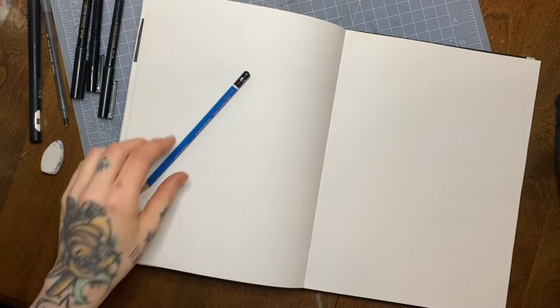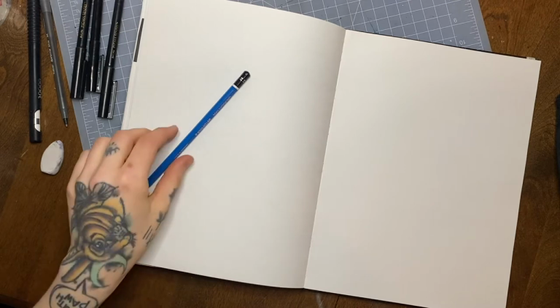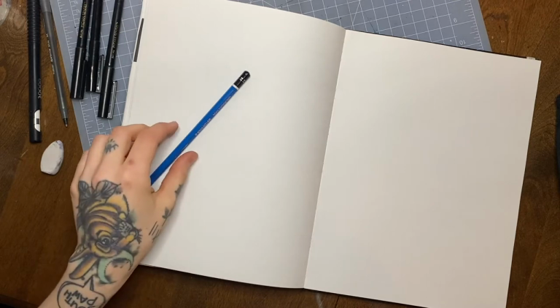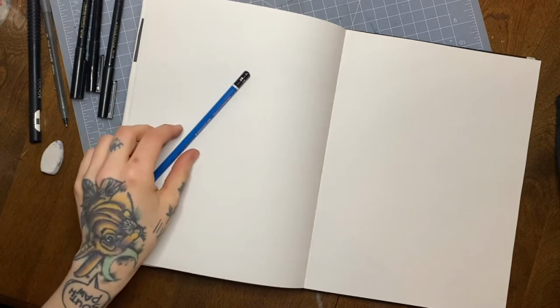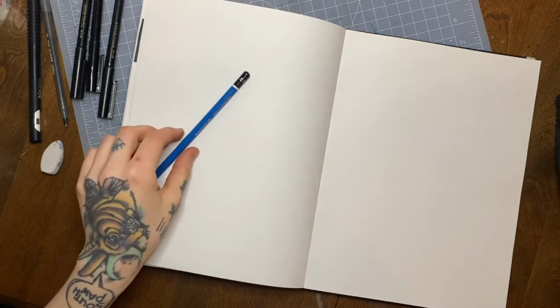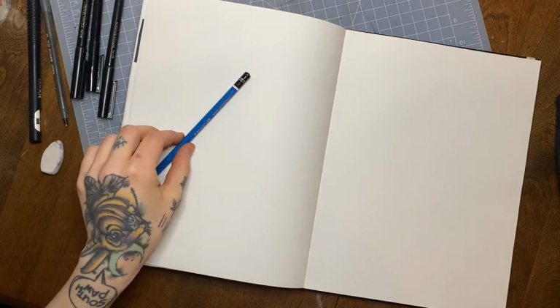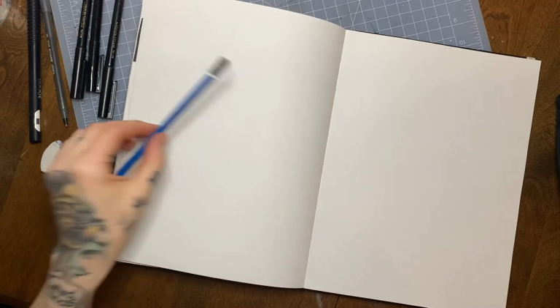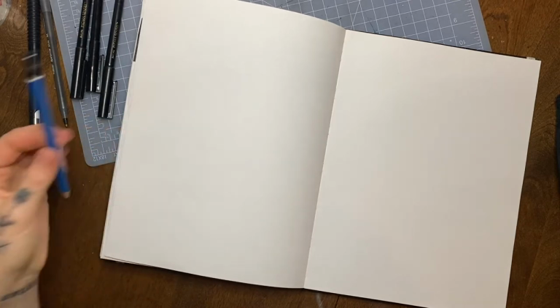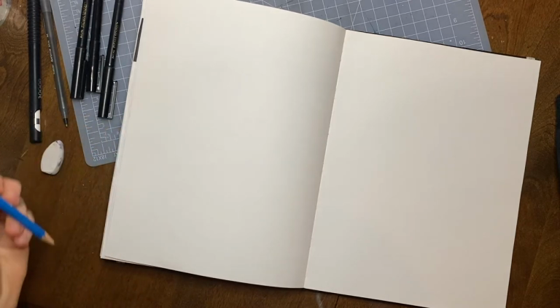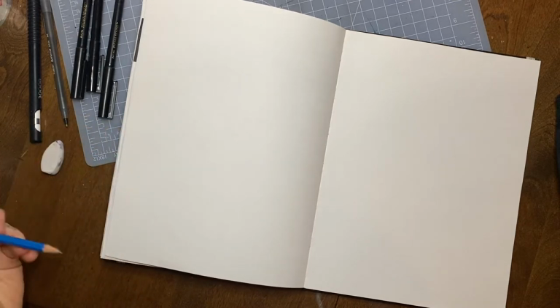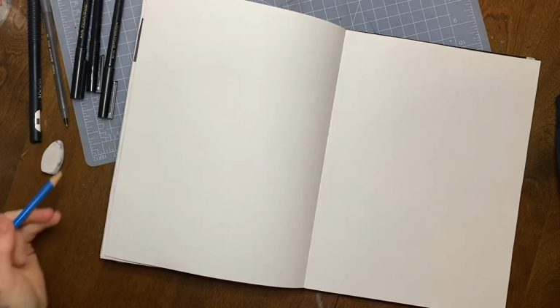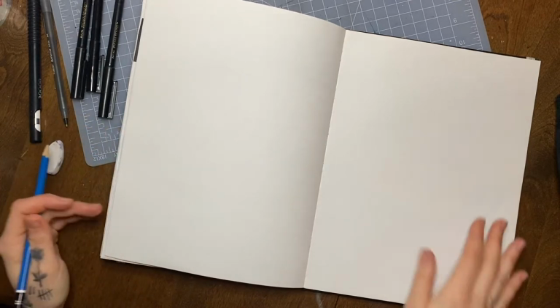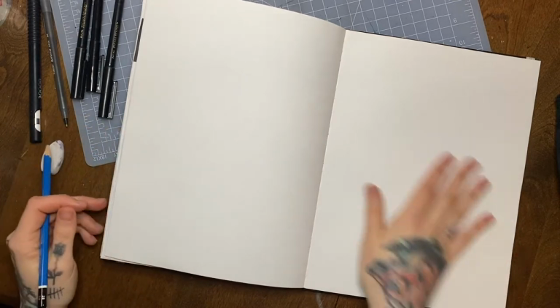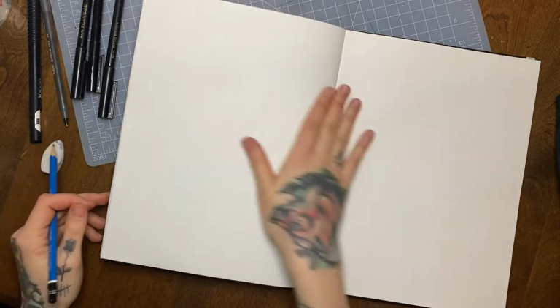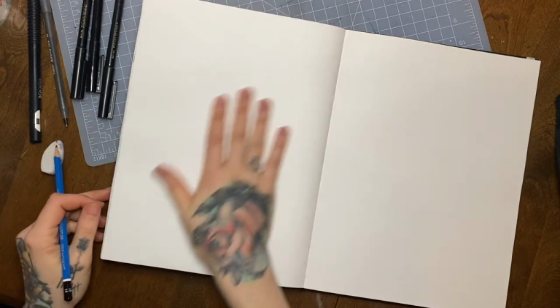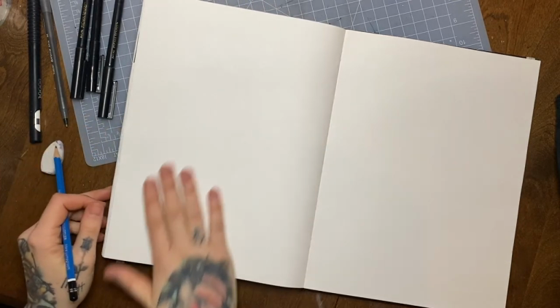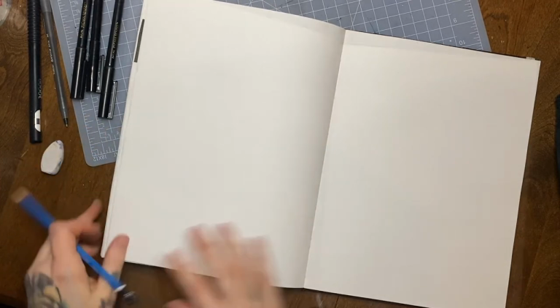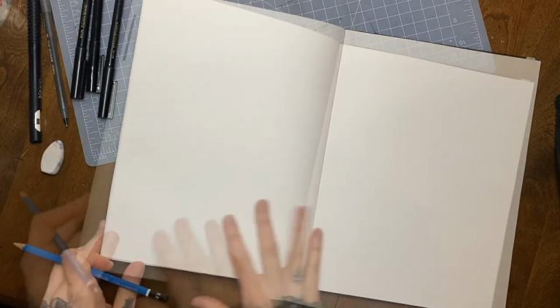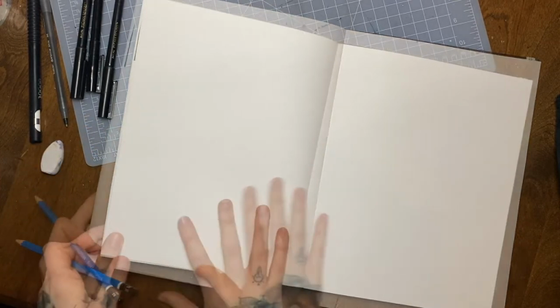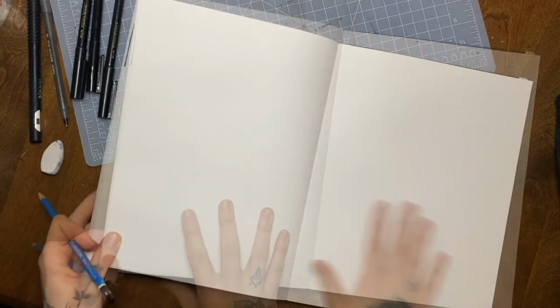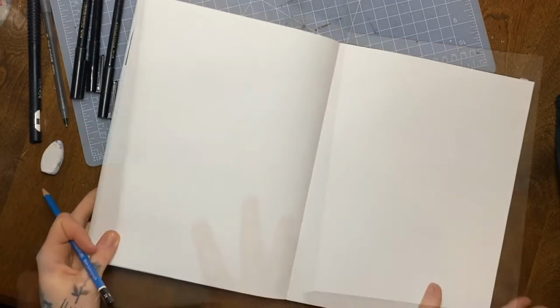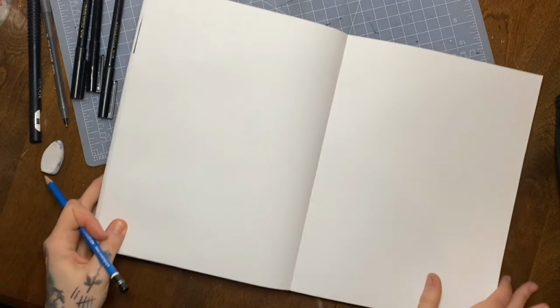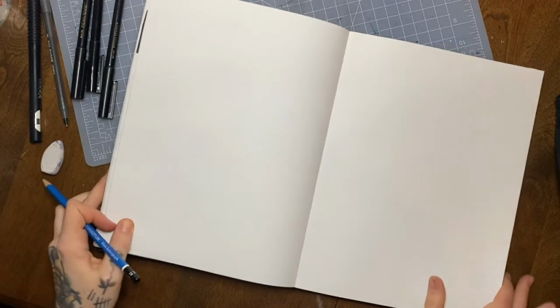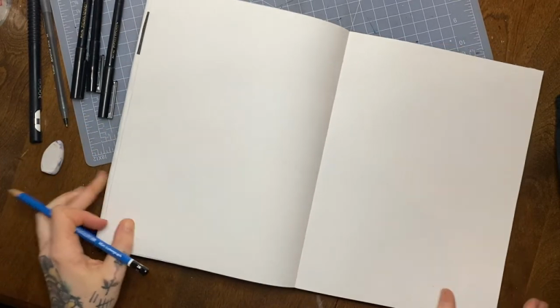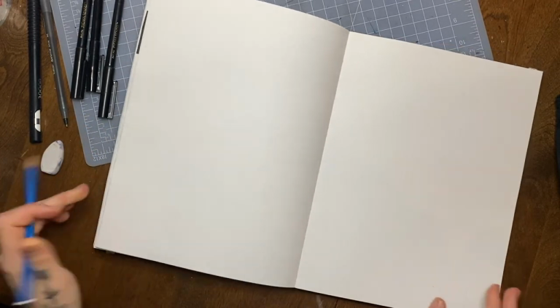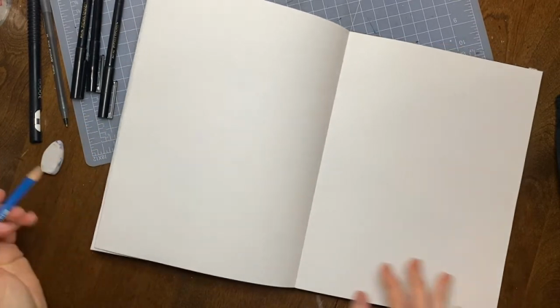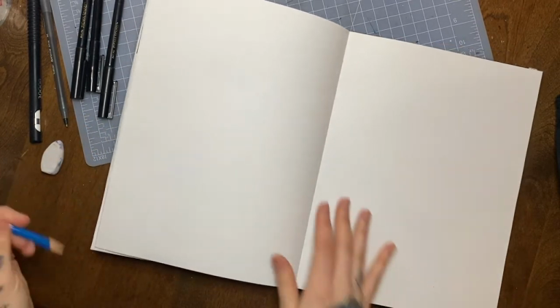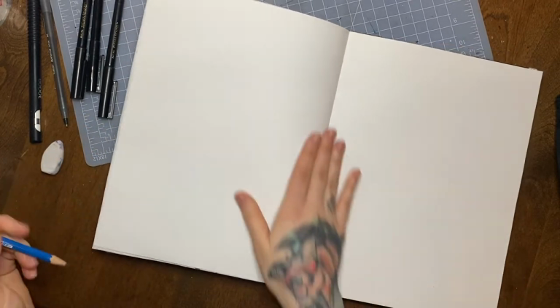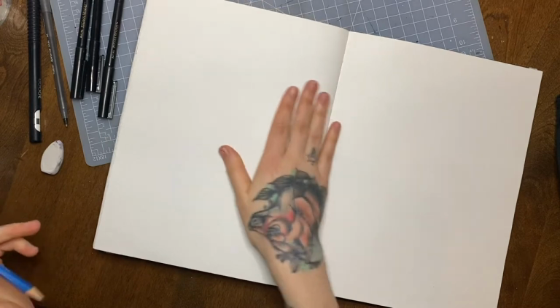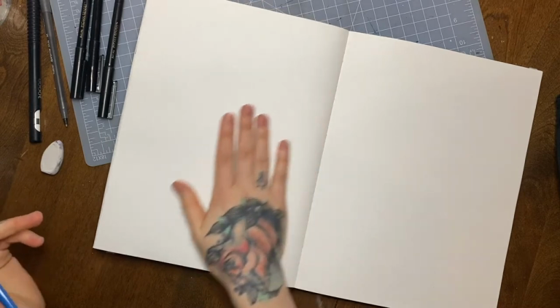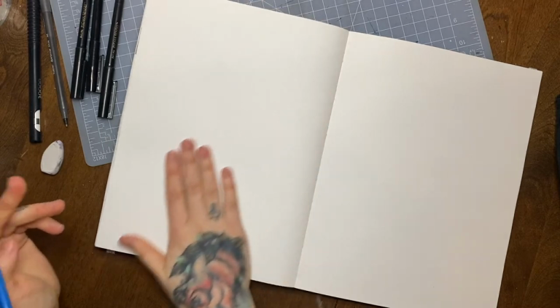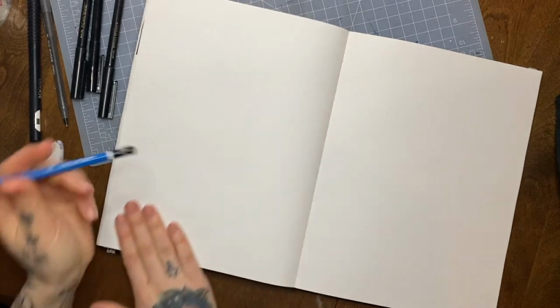Hello! My name is Molly. Welcome to another drawing video.